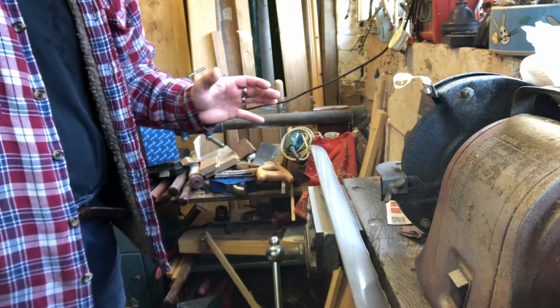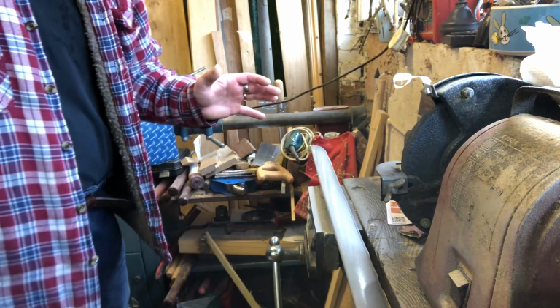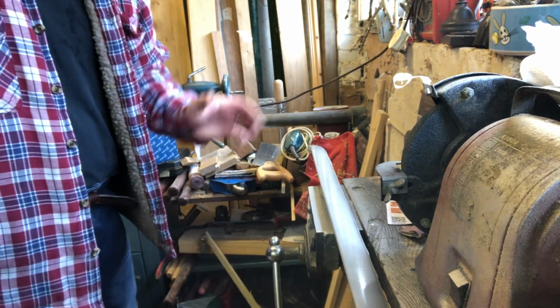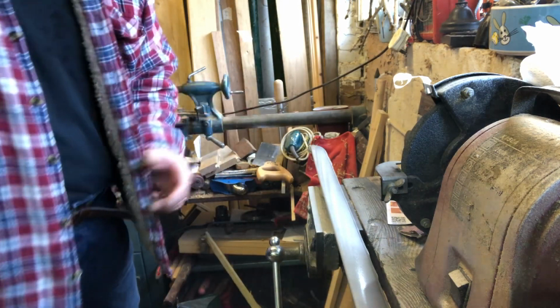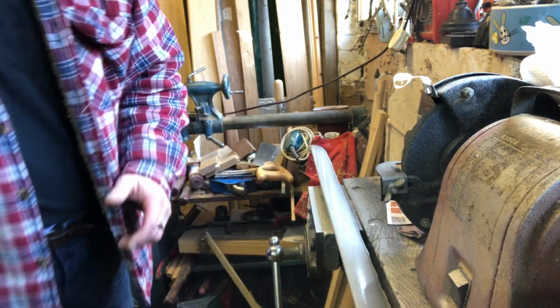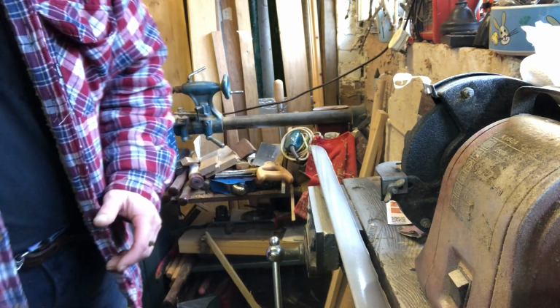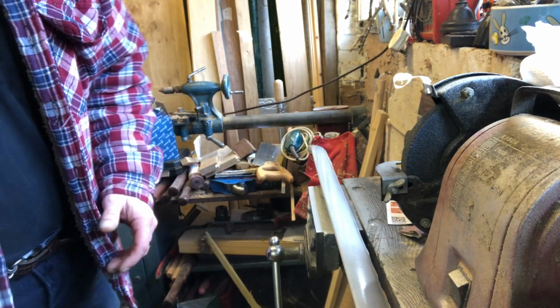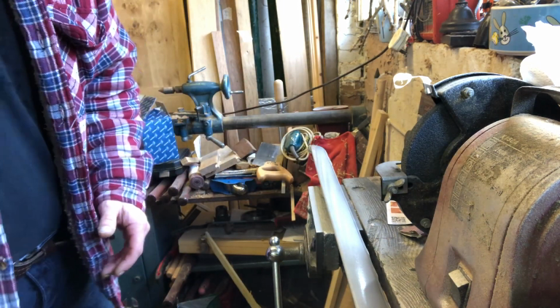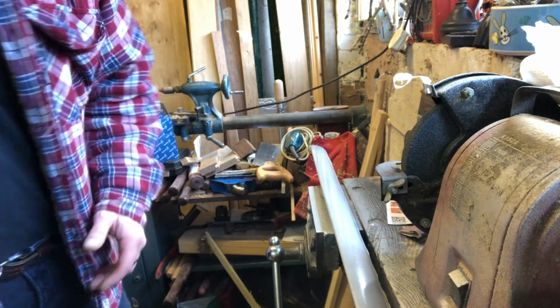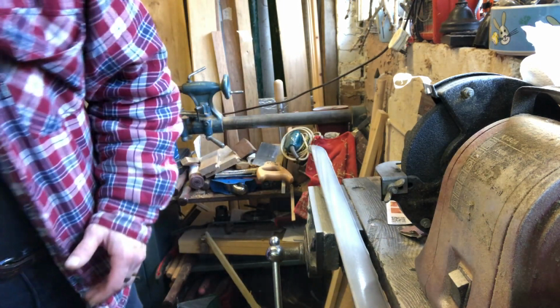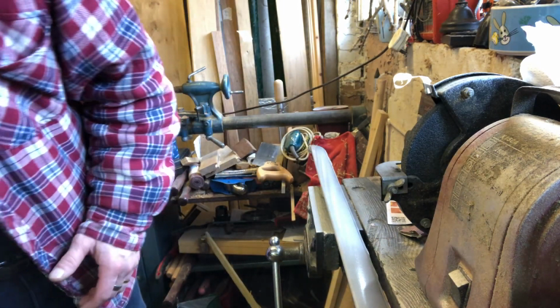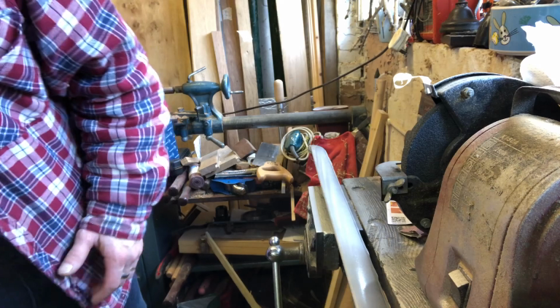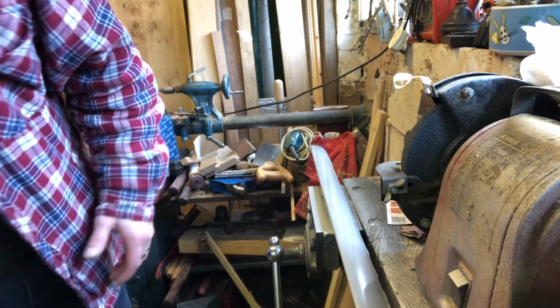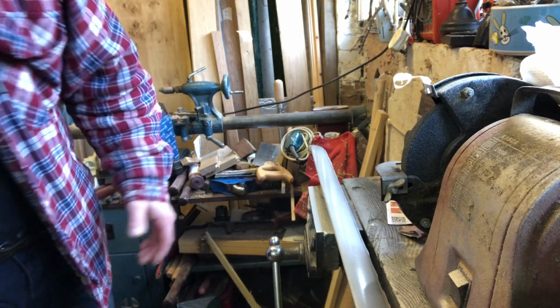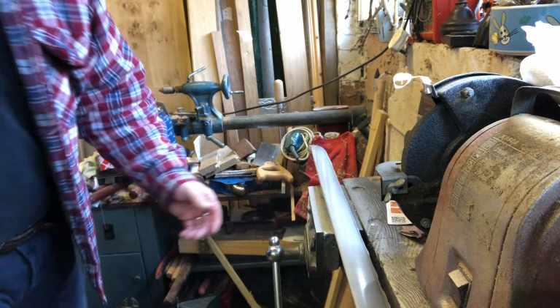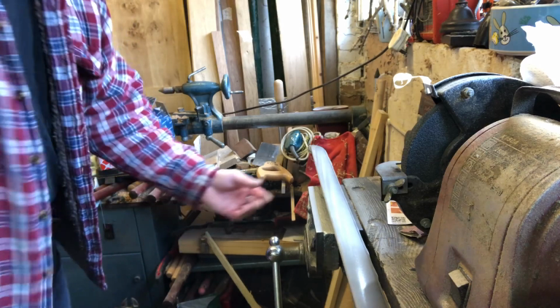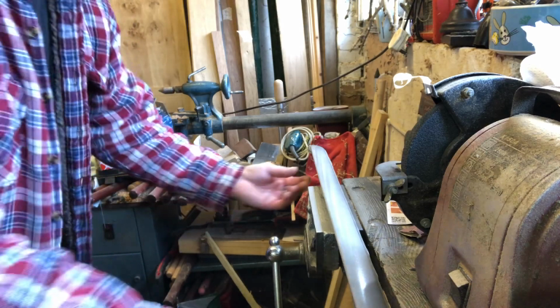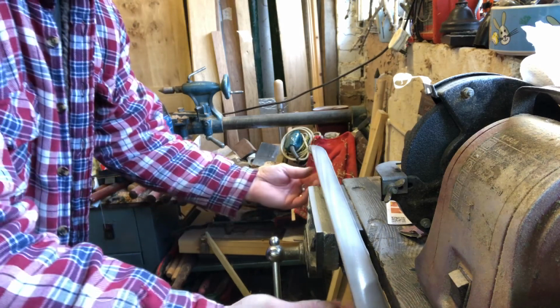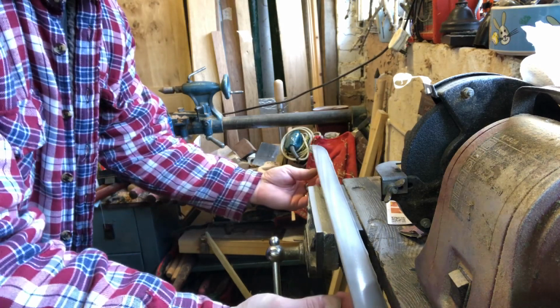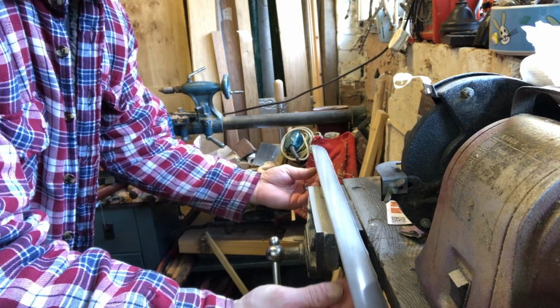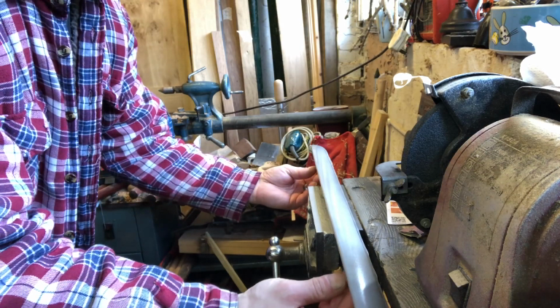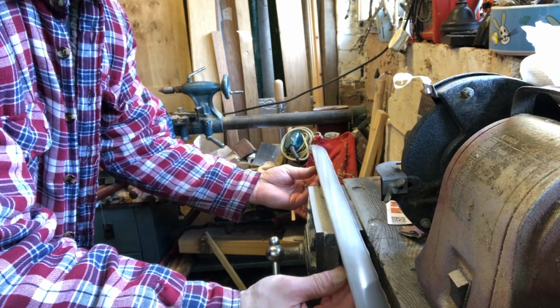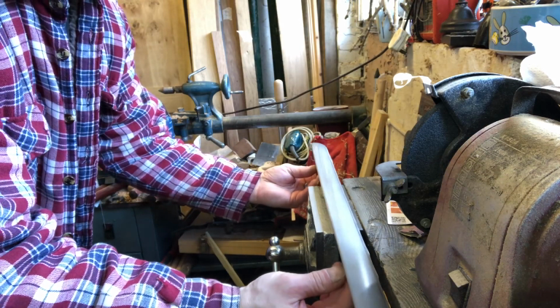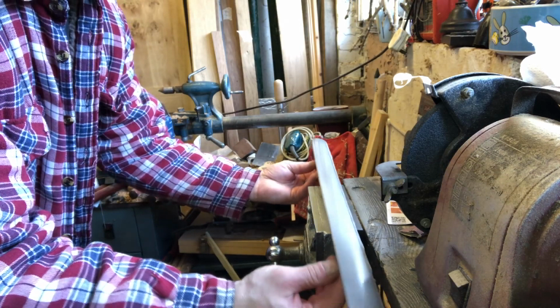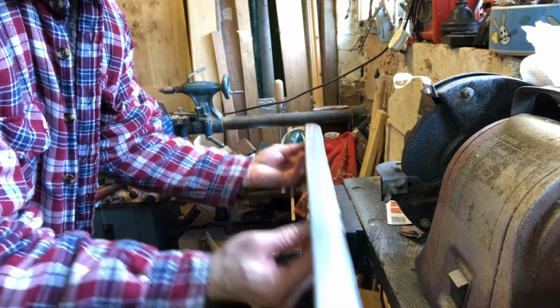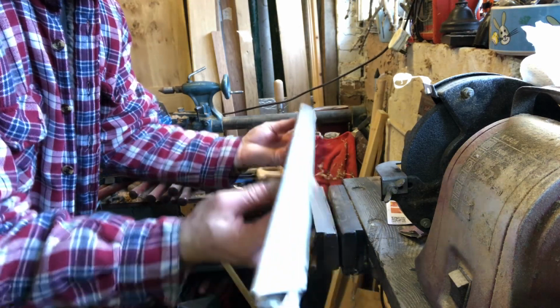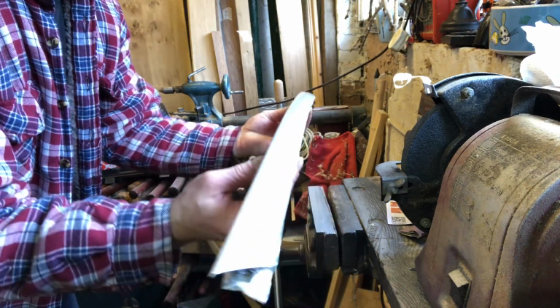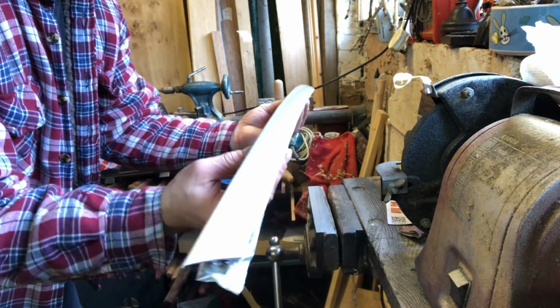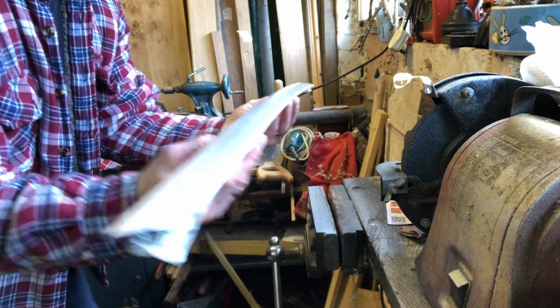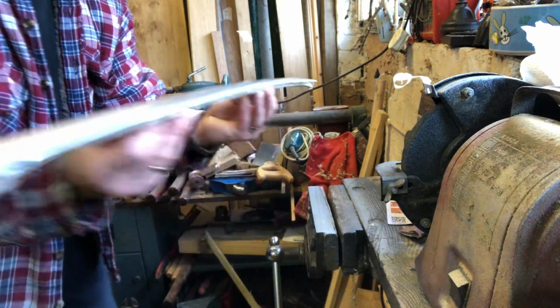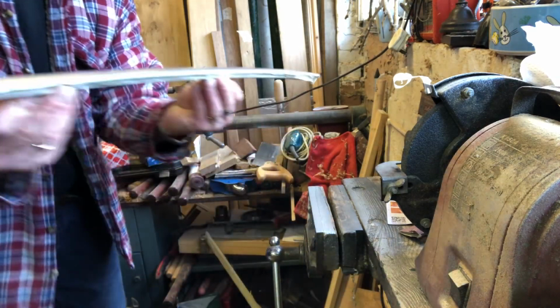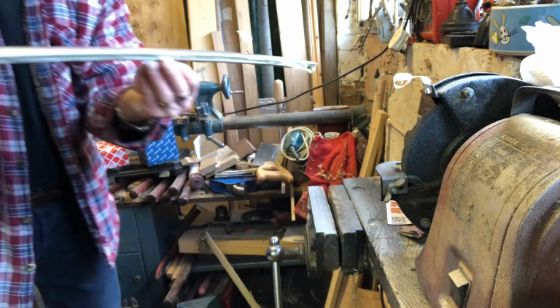Okay, so that's one side. Now if I can switch this around without wrecking it.